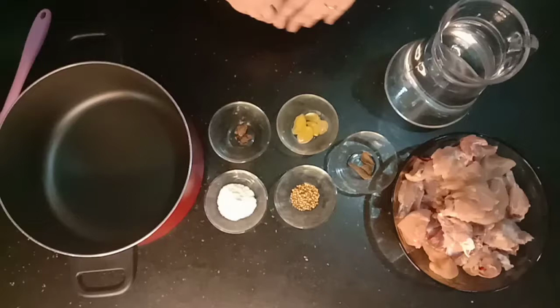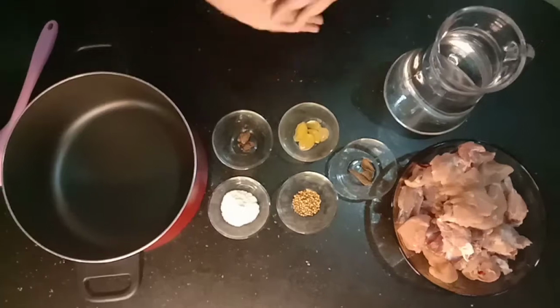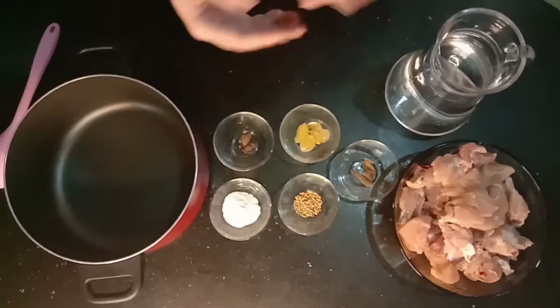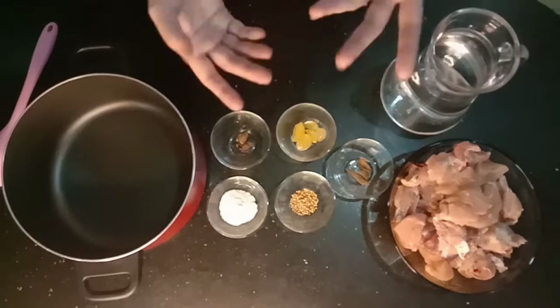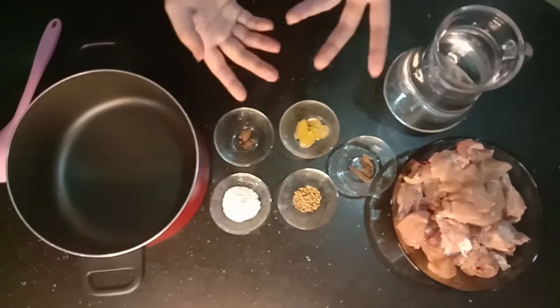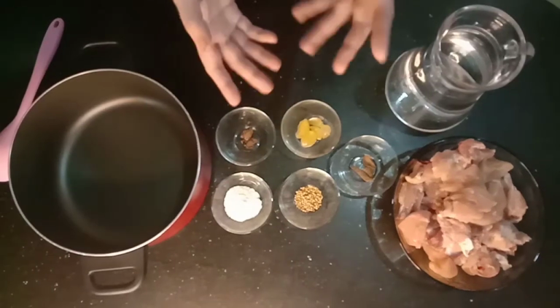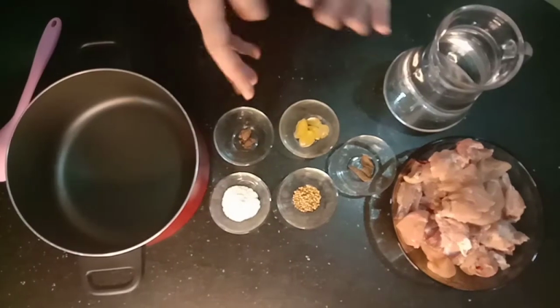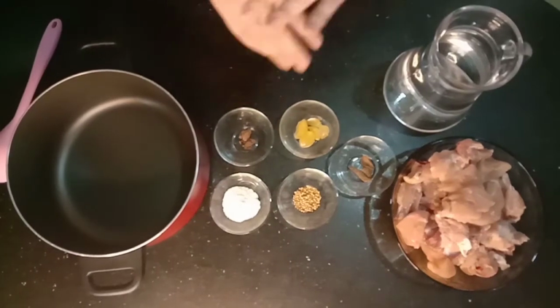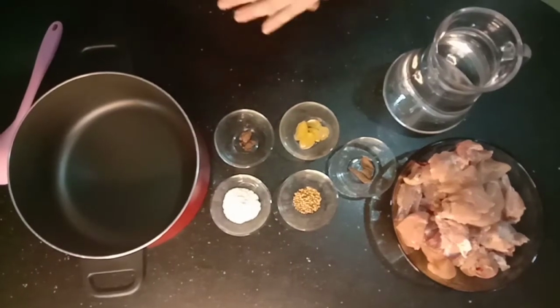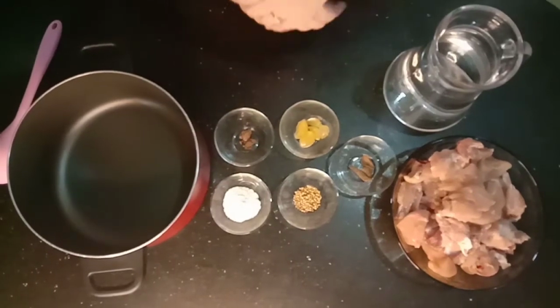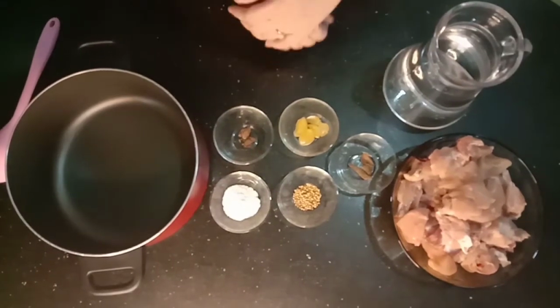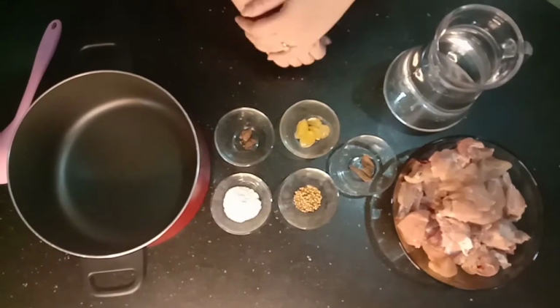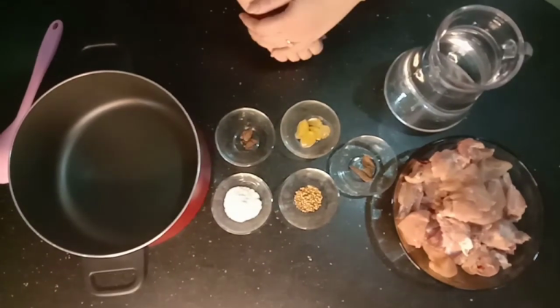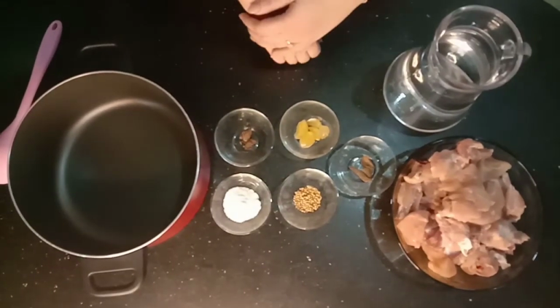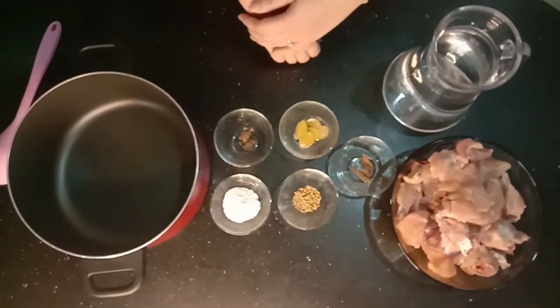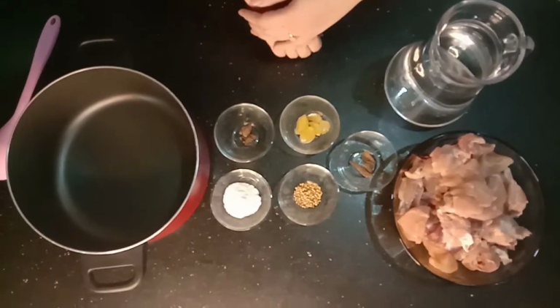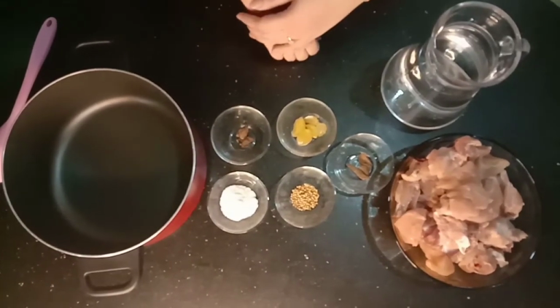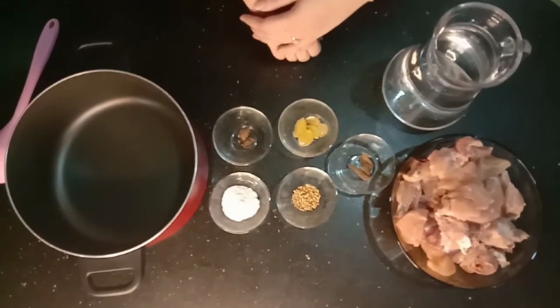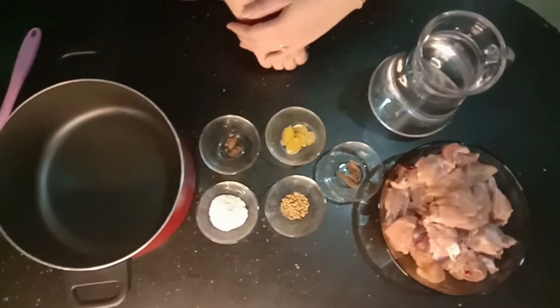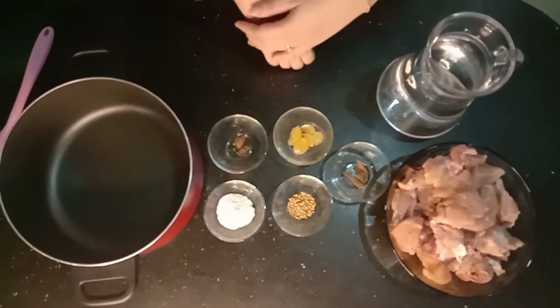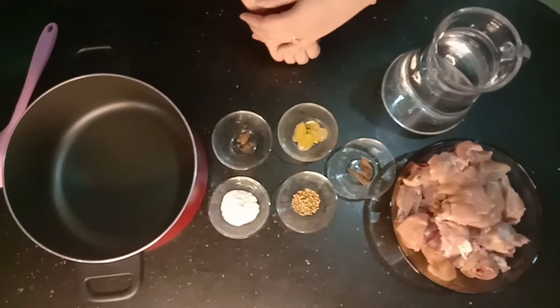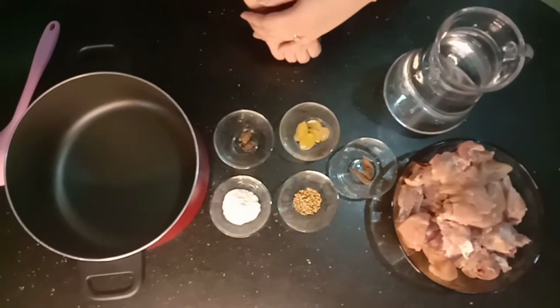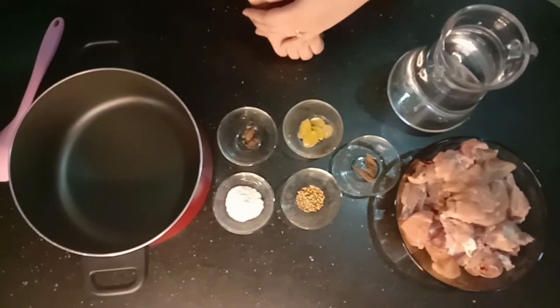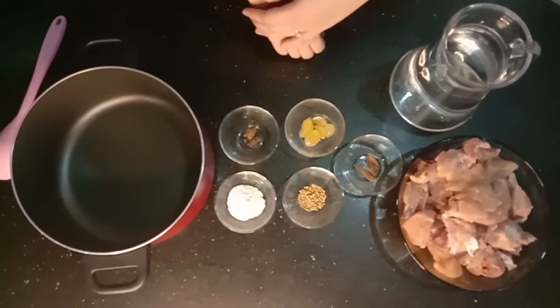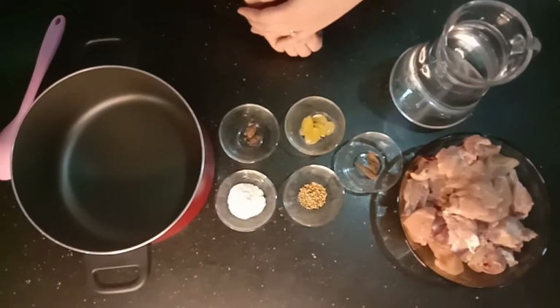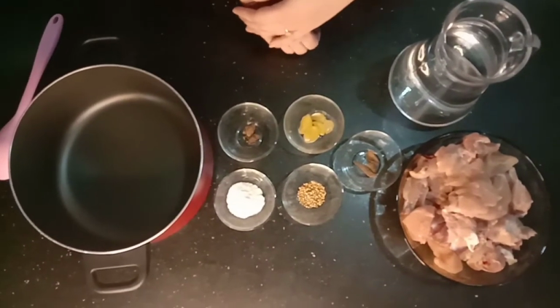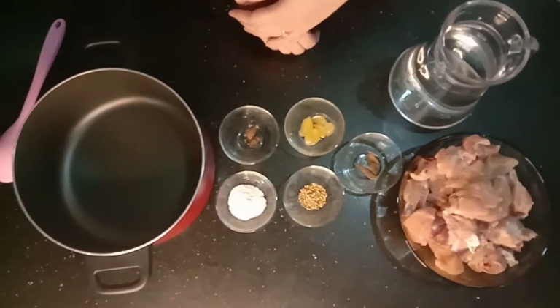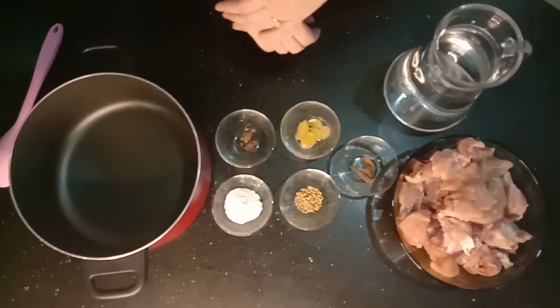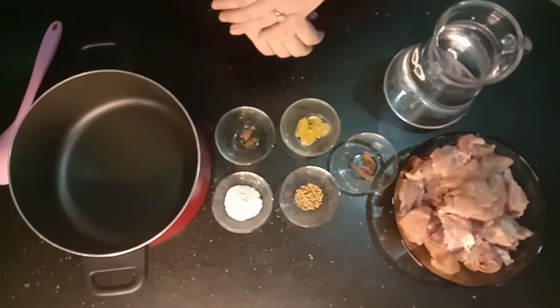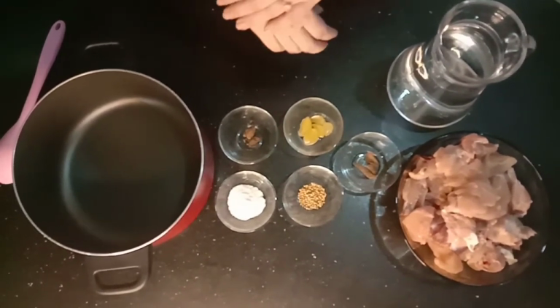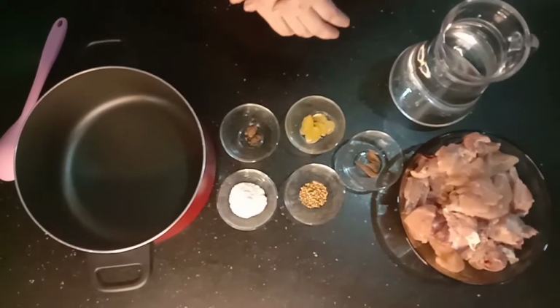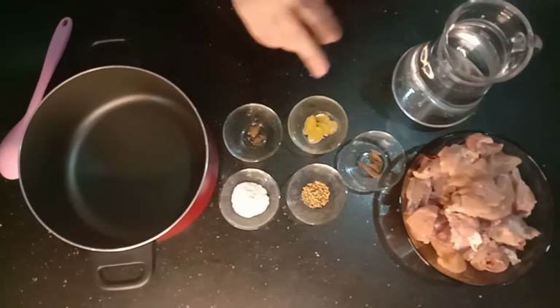Welcome to my channel Cooking with Muskan. Today I am sharing my recipe with you.